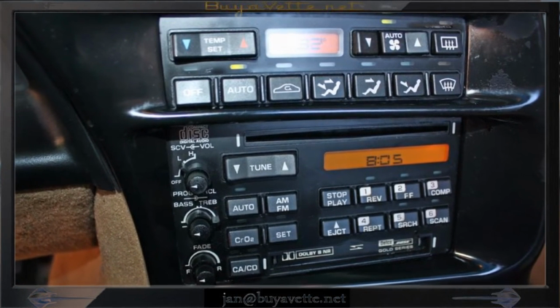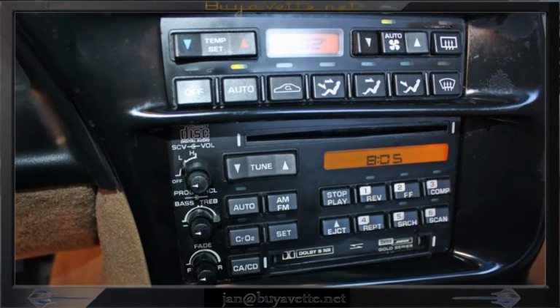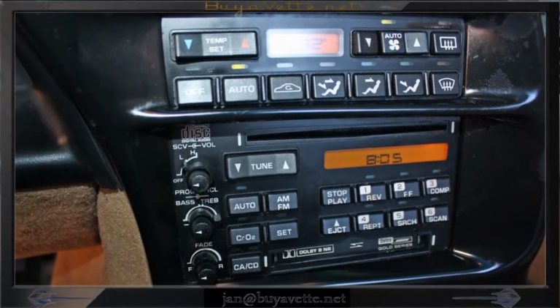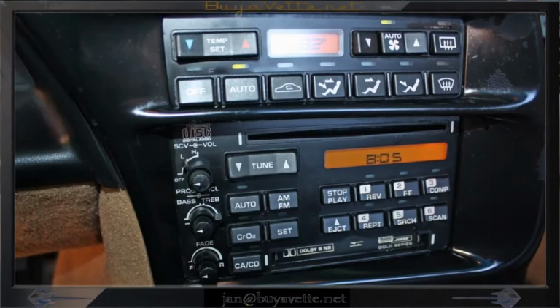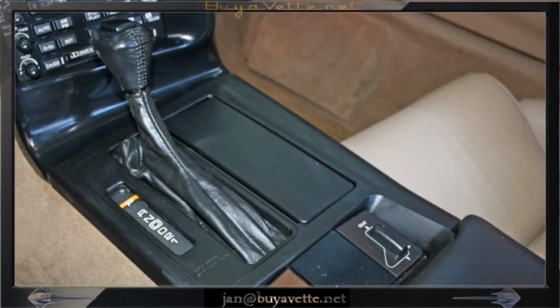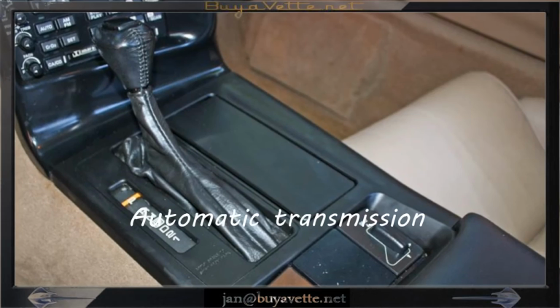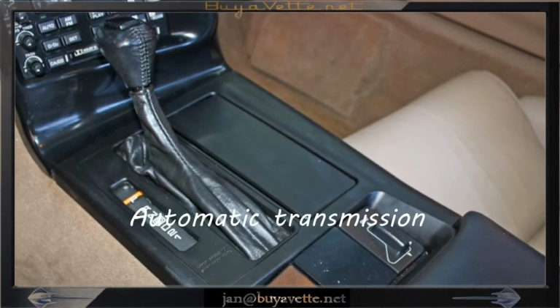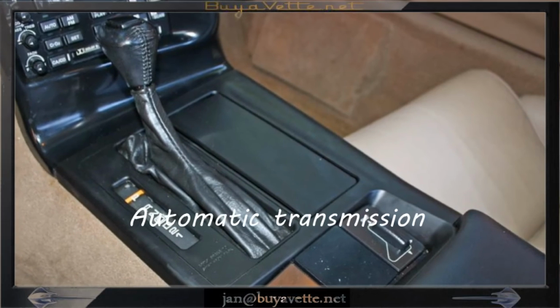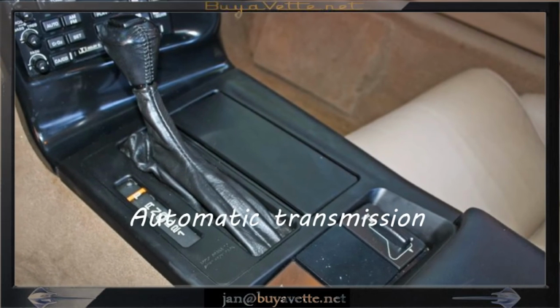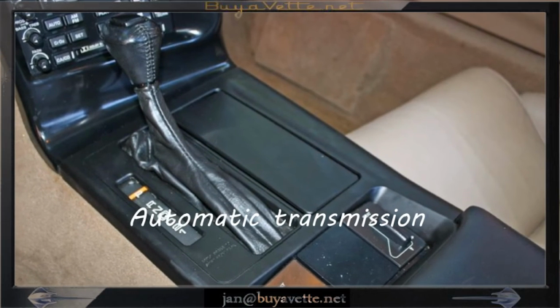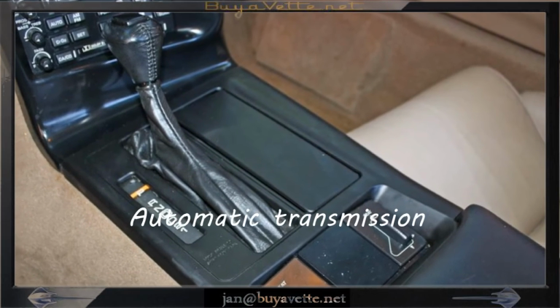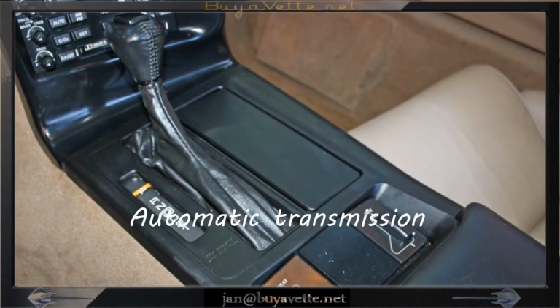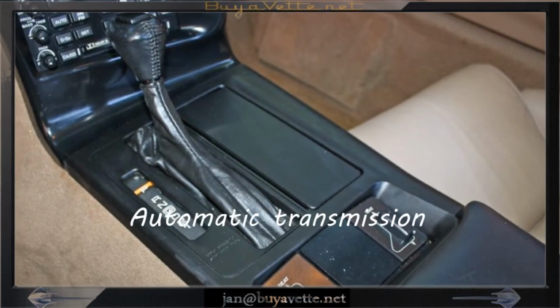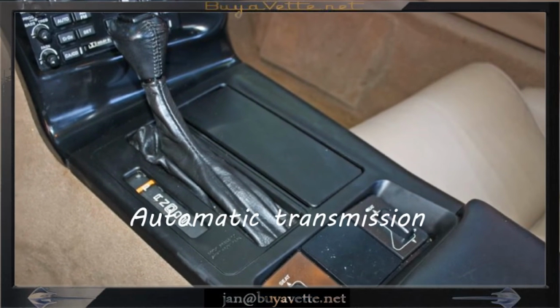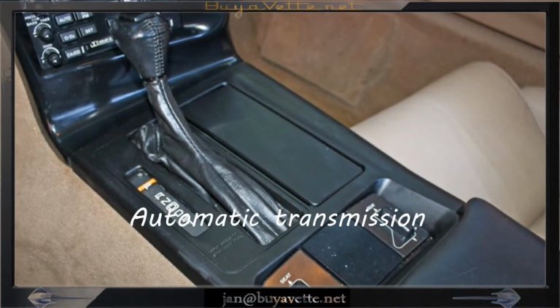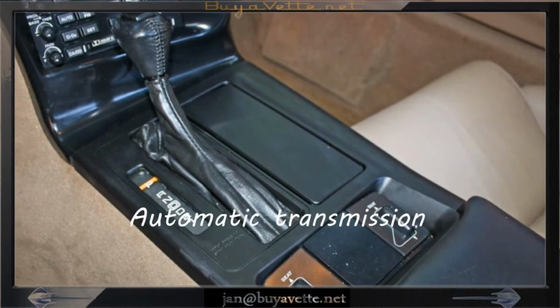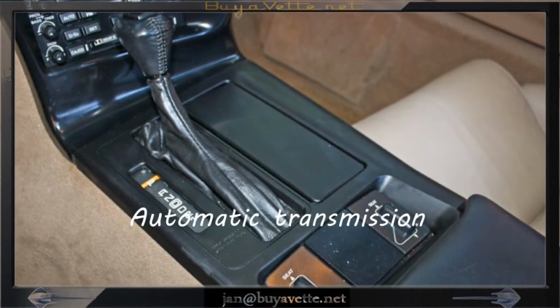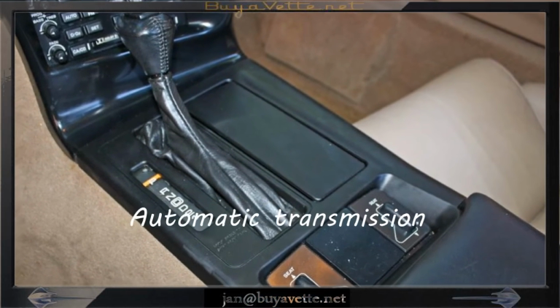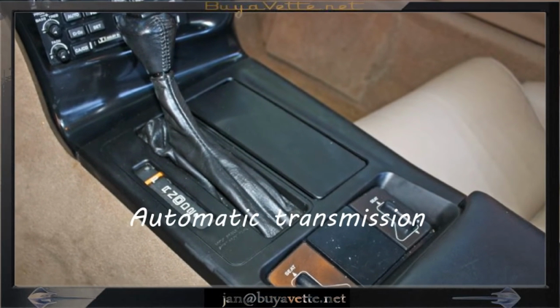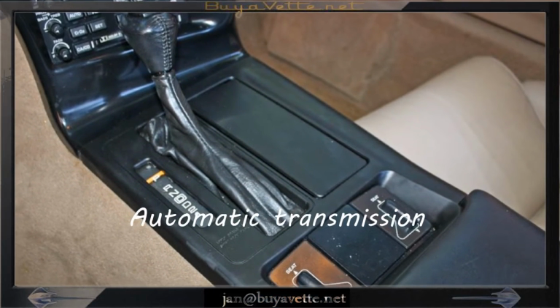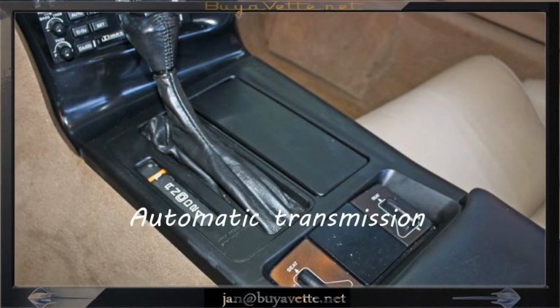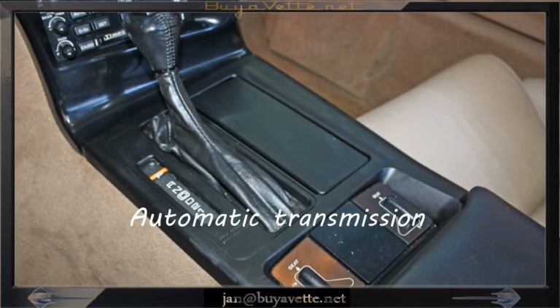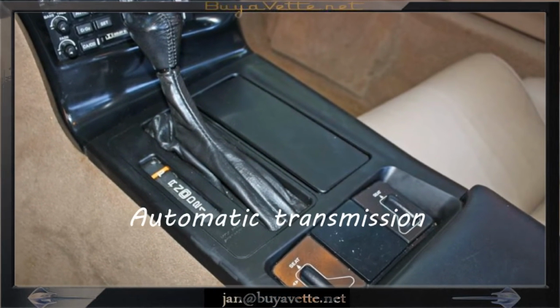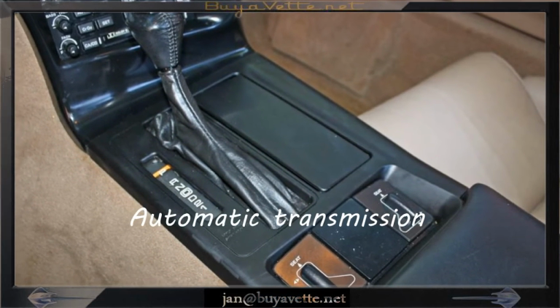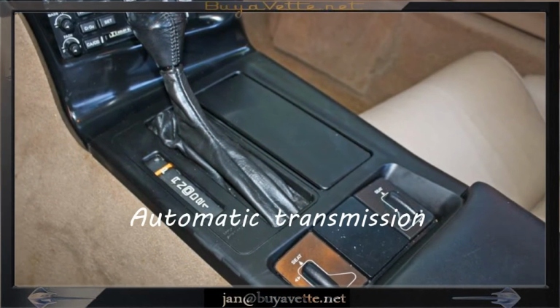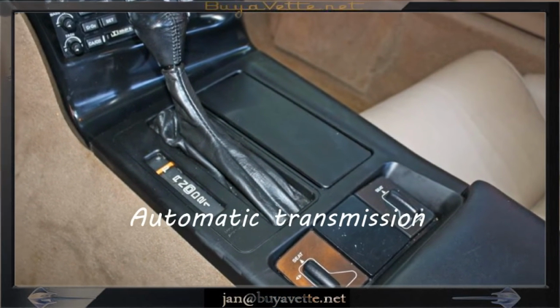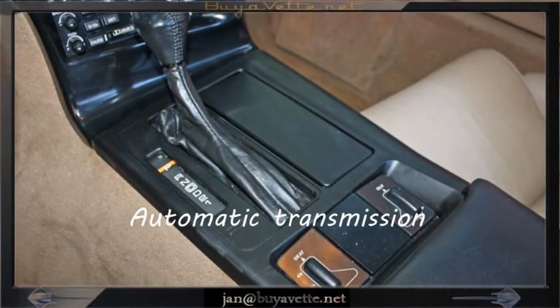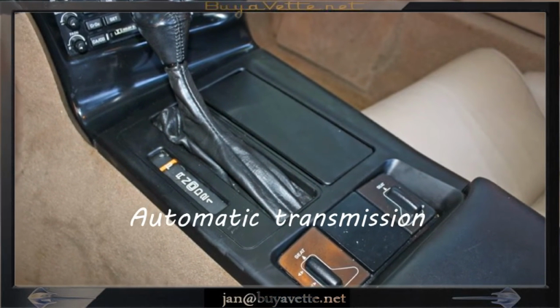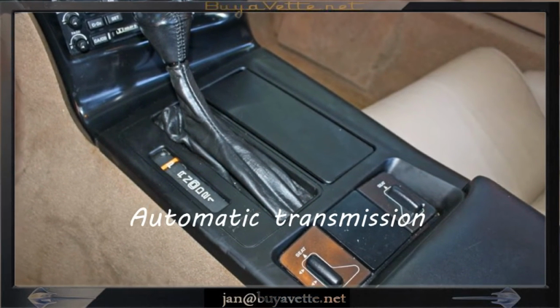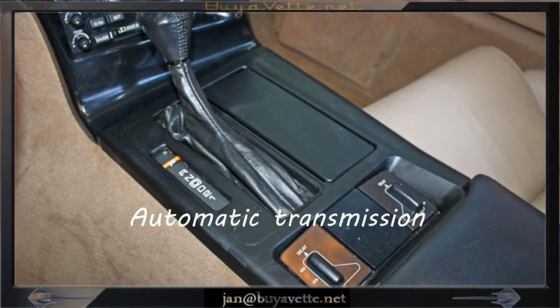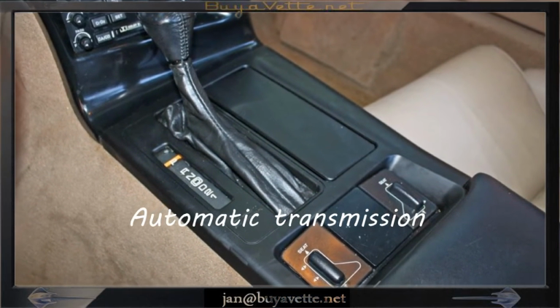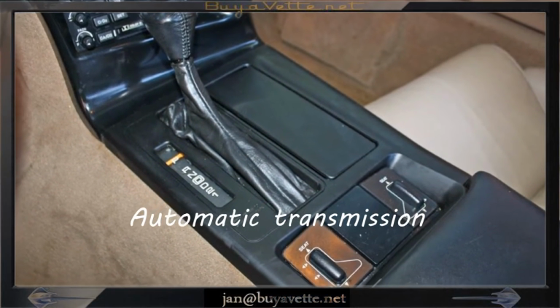Of course, this is an automatic transmission car and the seats are, as you can tell, very nice and clean.